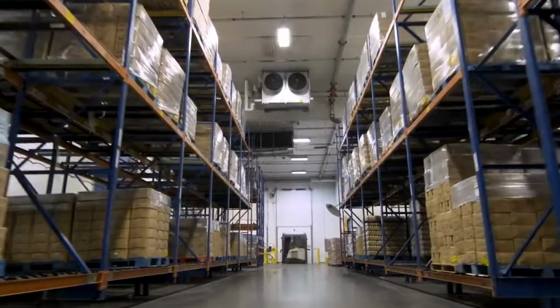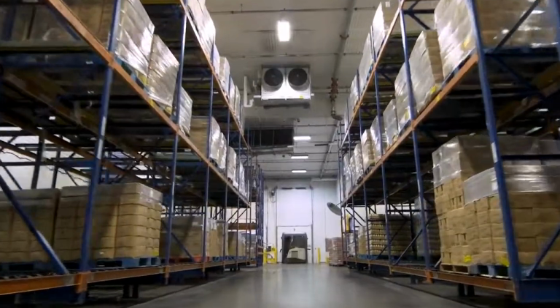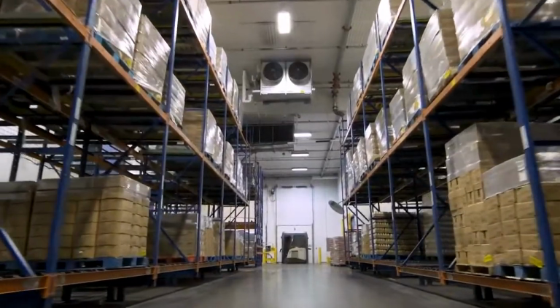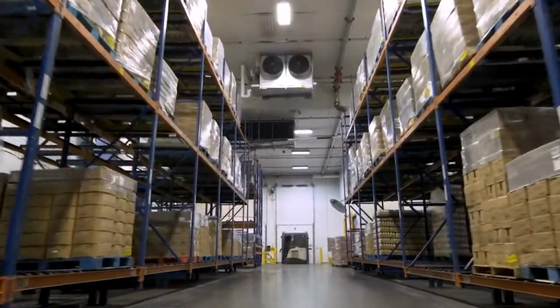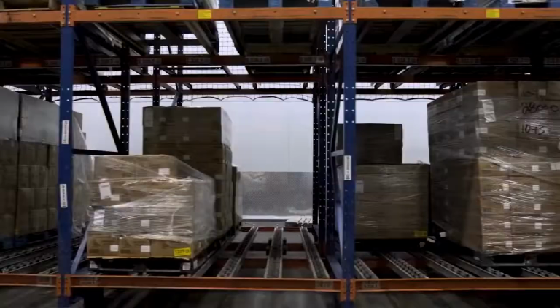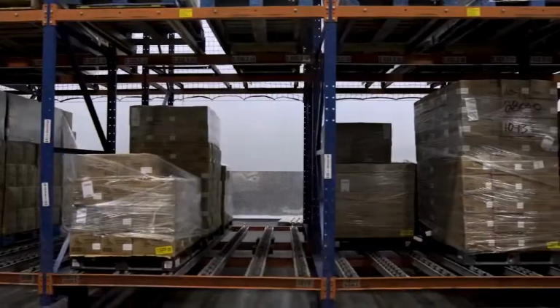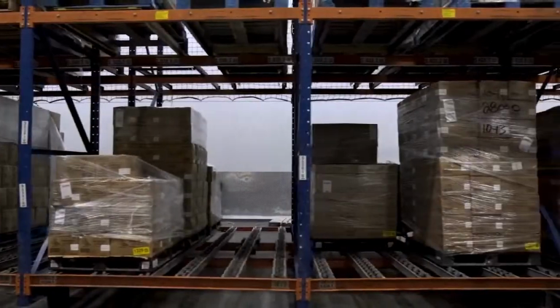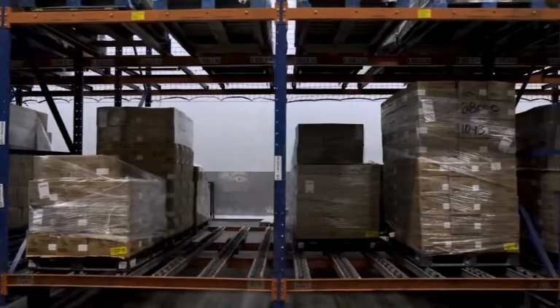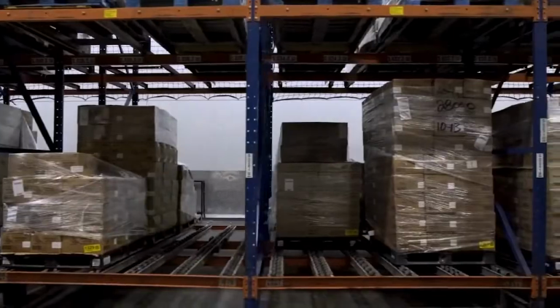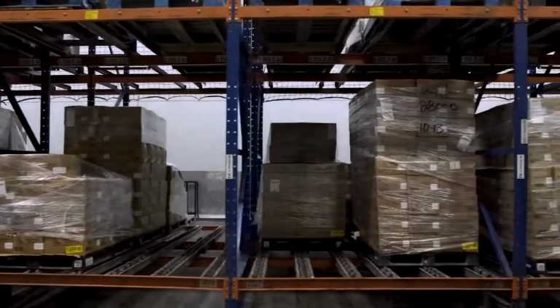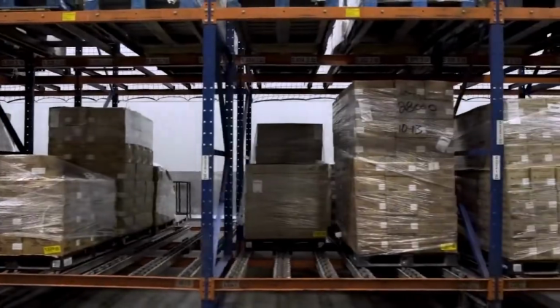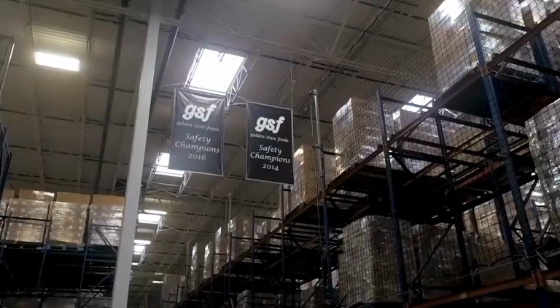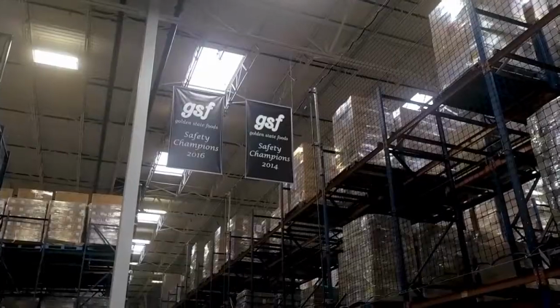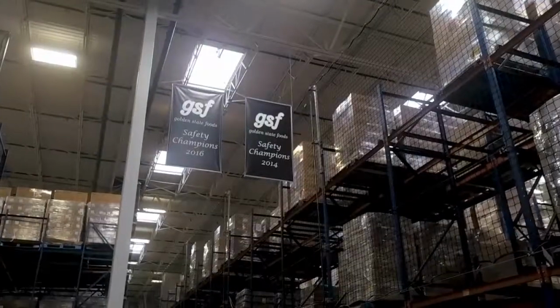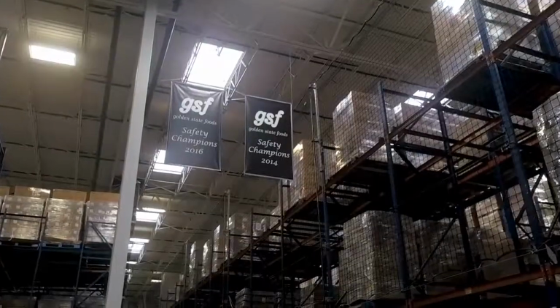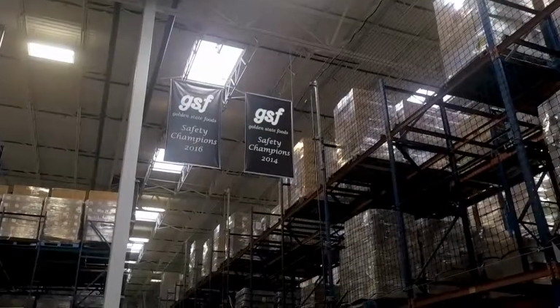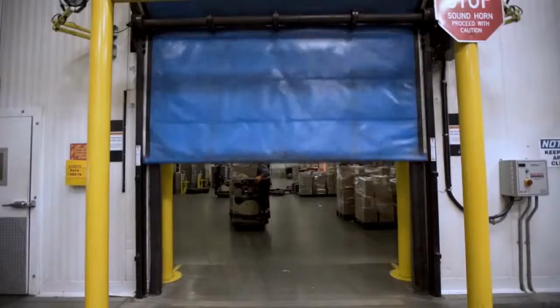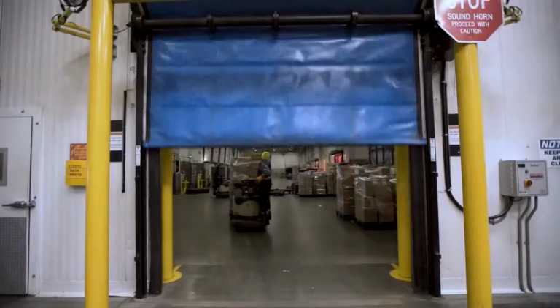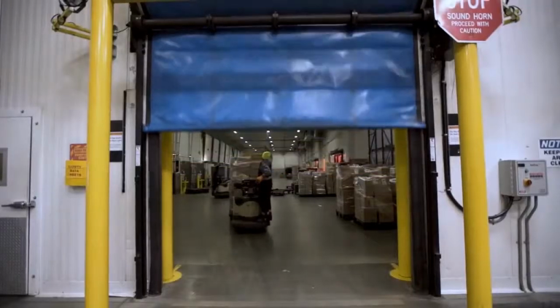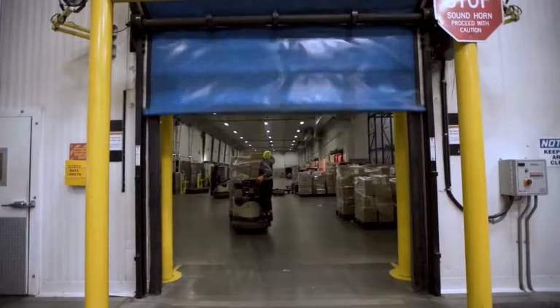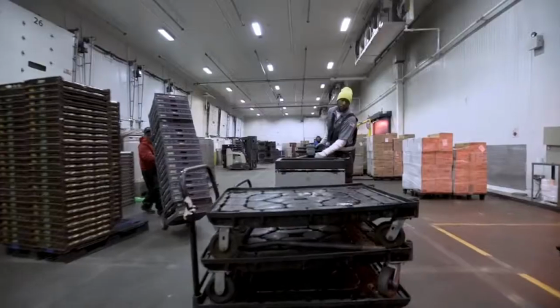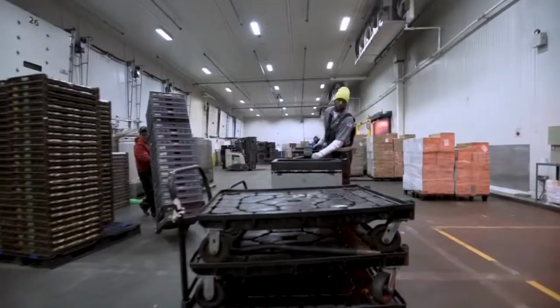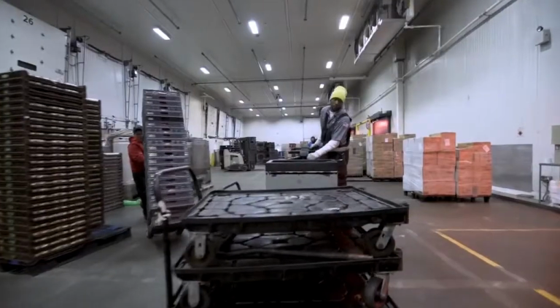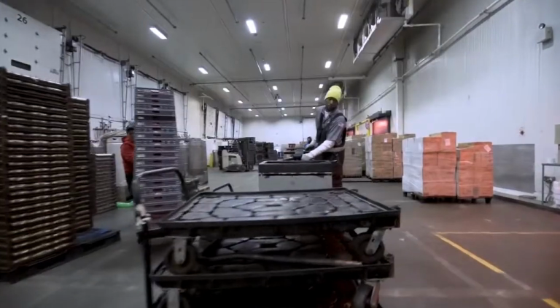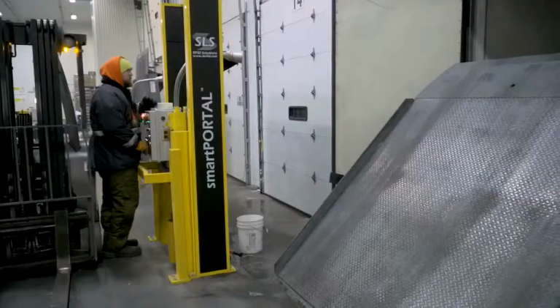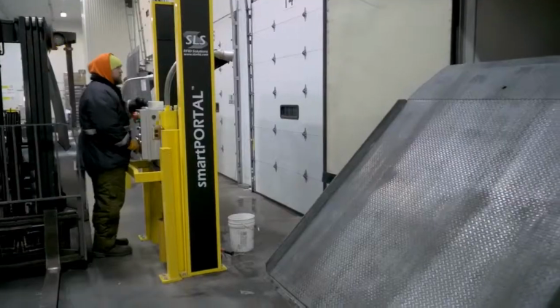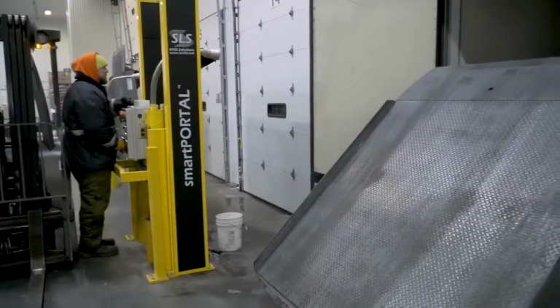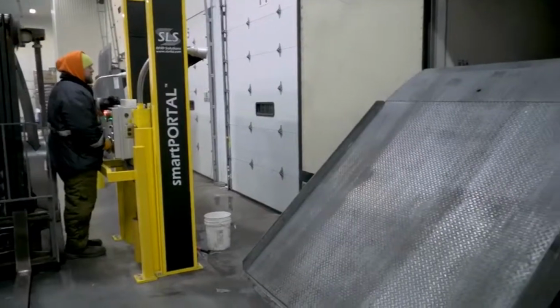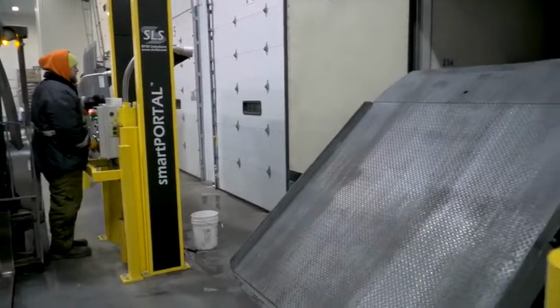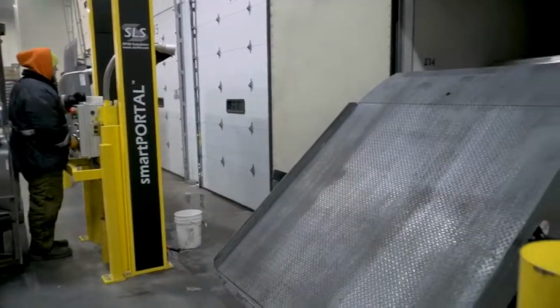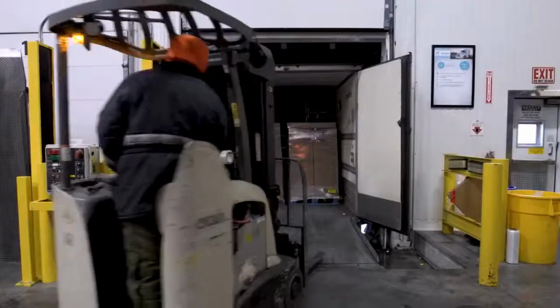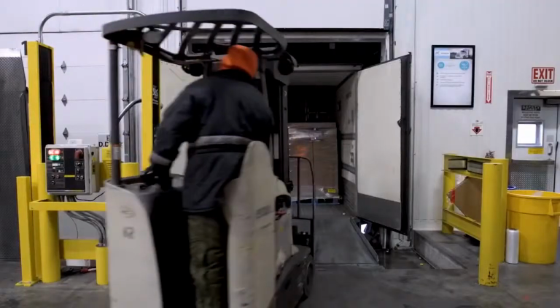In Garner, North Carolina, the cases are unloaded at this distribution center before being delivered to restaurants in that region.